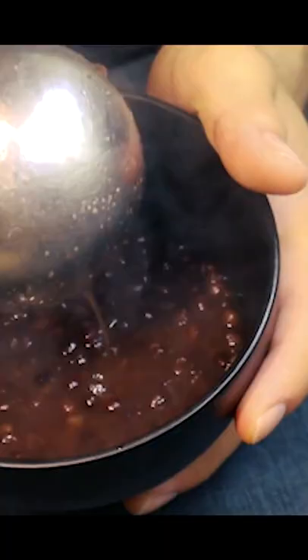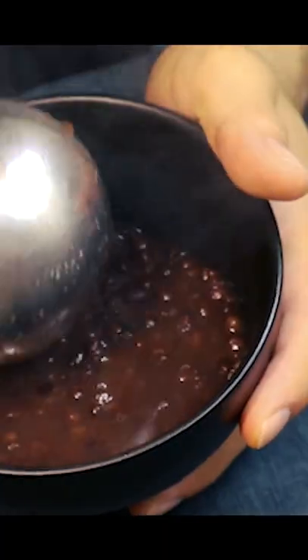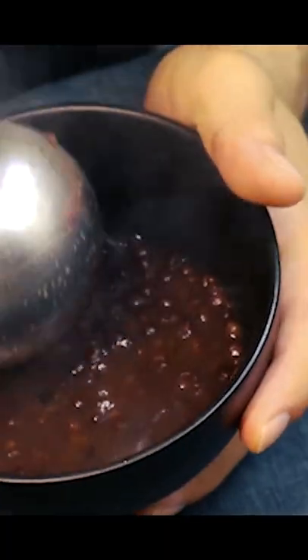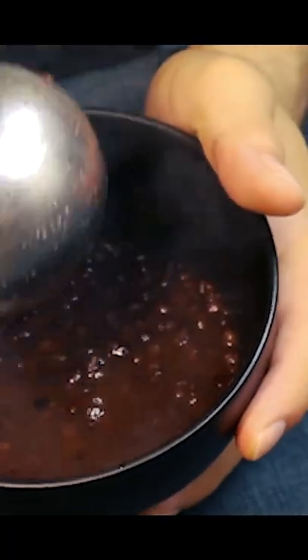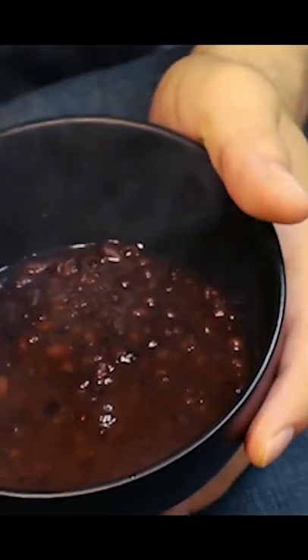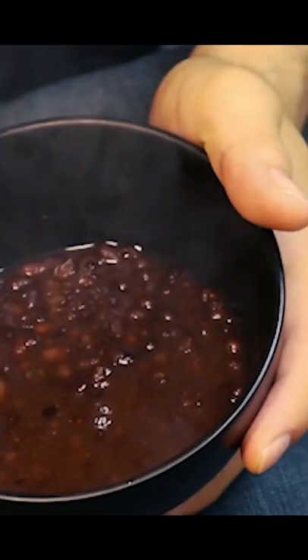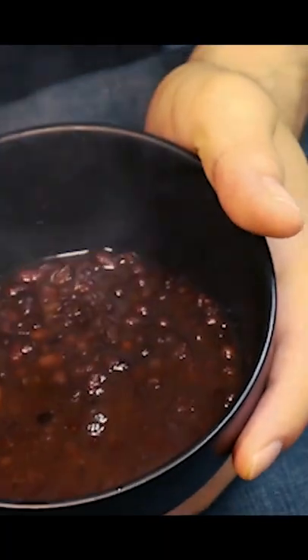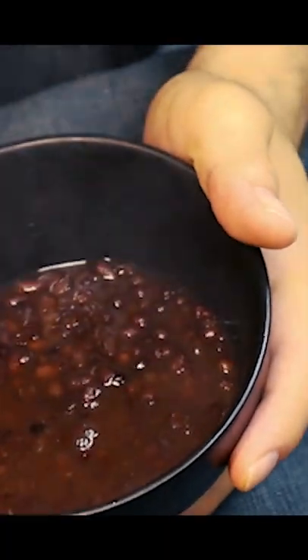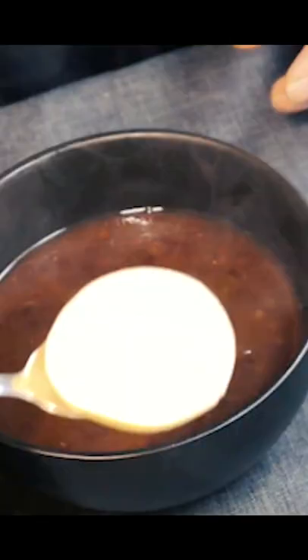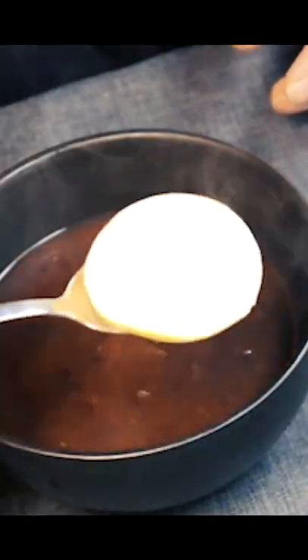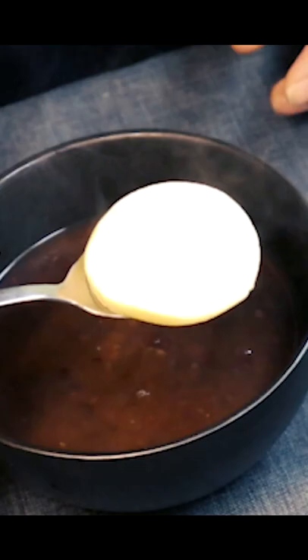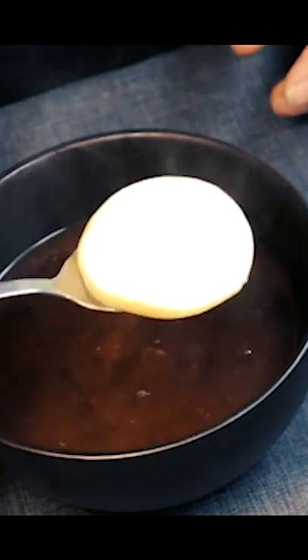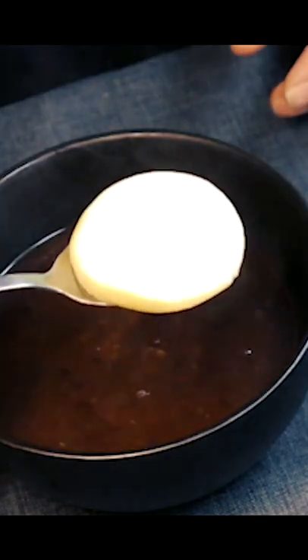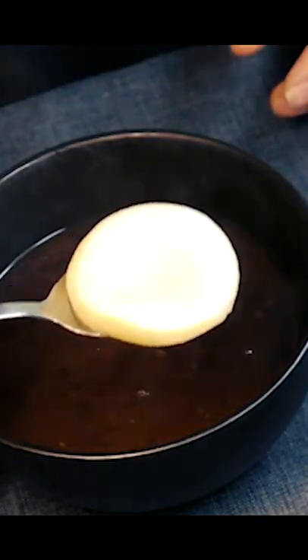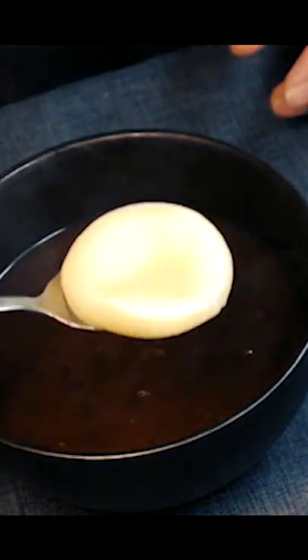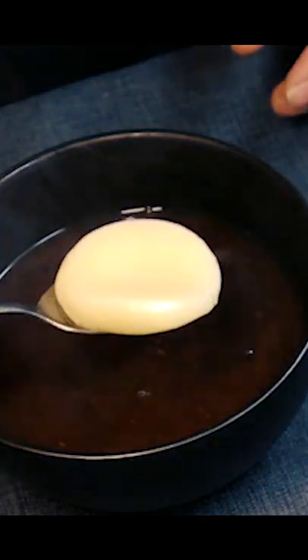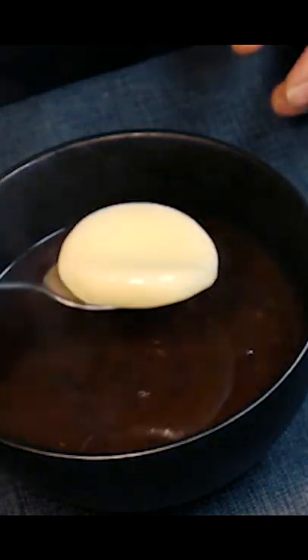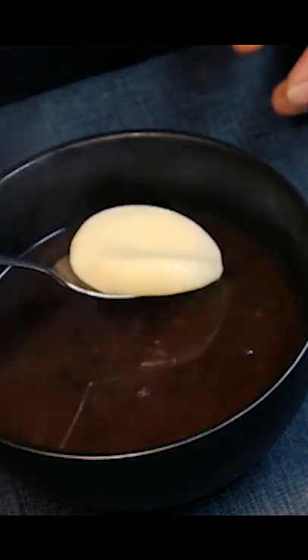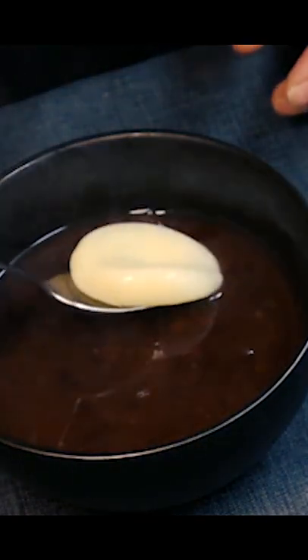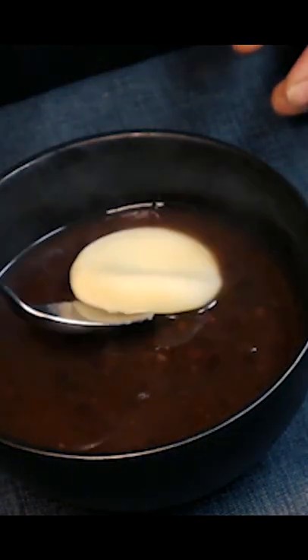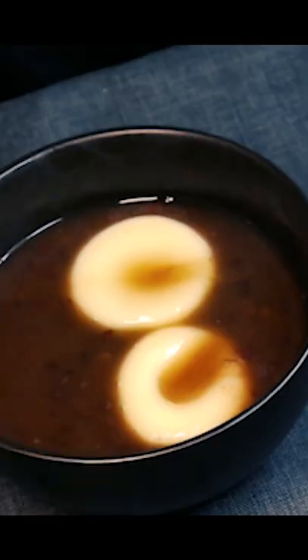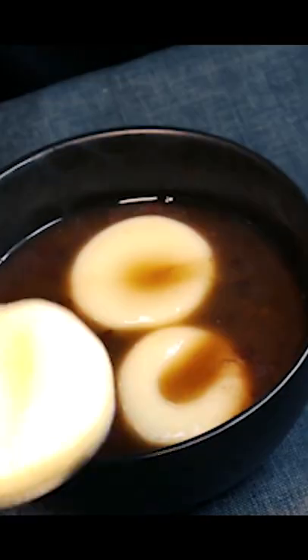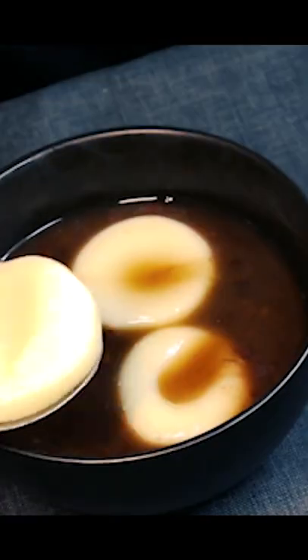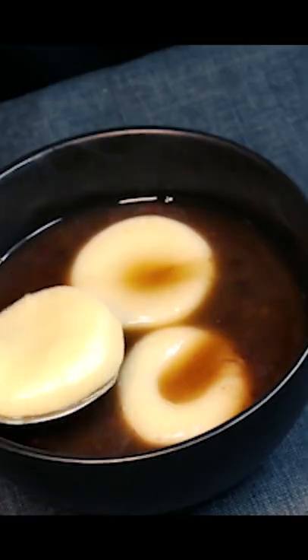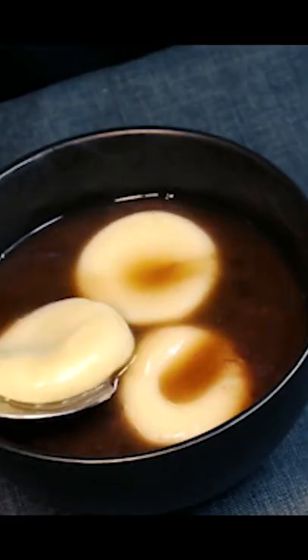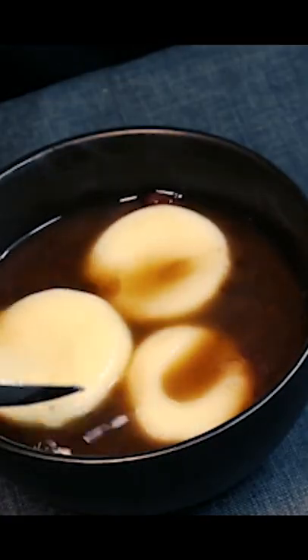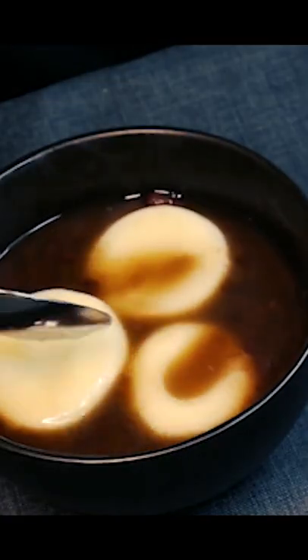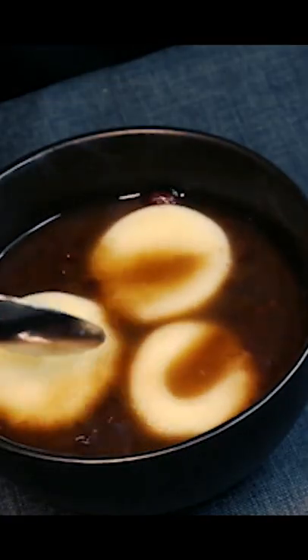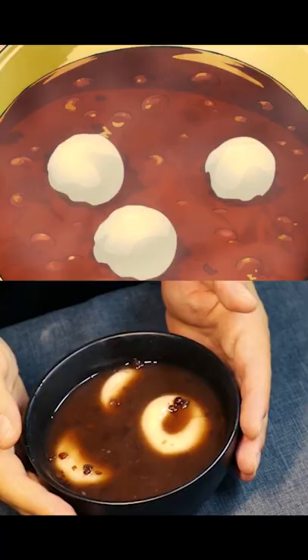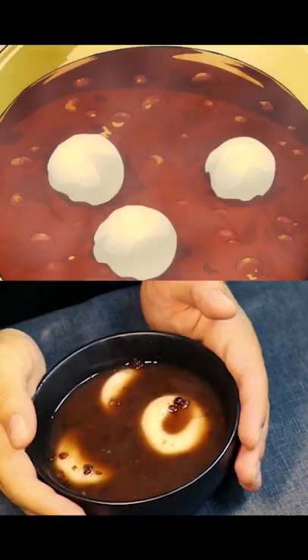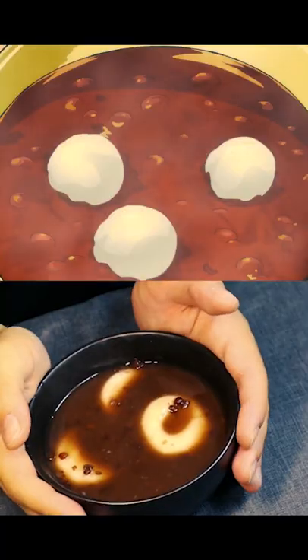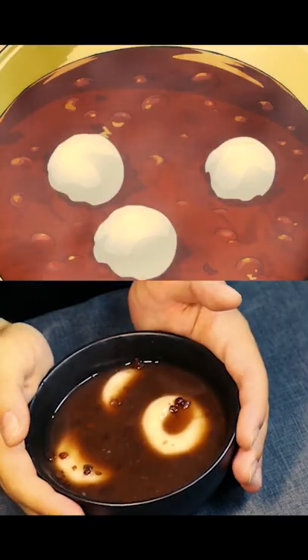Add red bean soup to a bowl, then add the mochi and enjoy. That's it, the Oshiruko from One Piece.